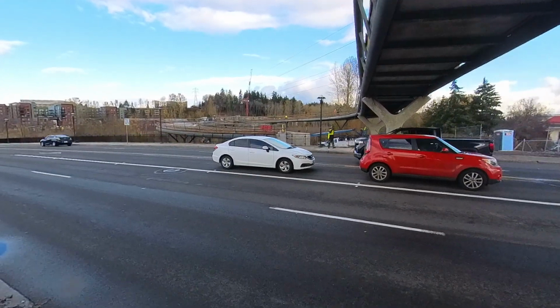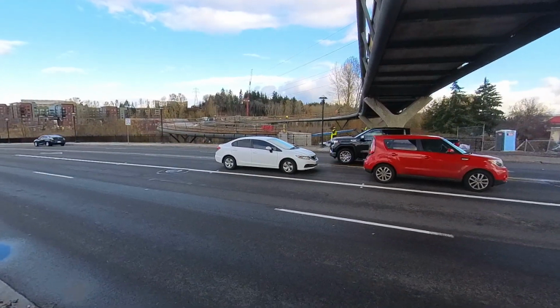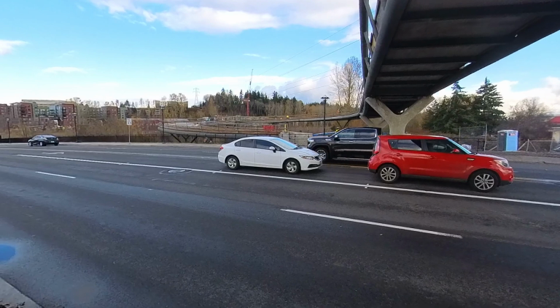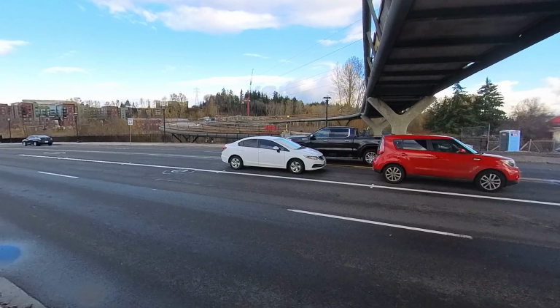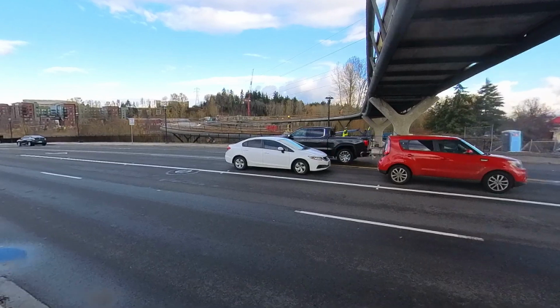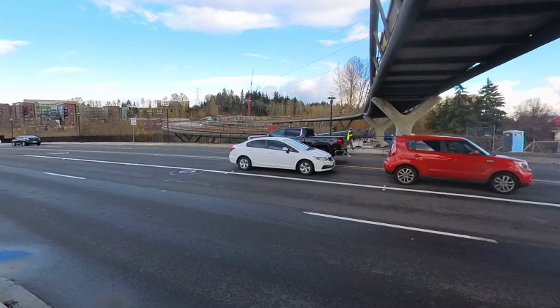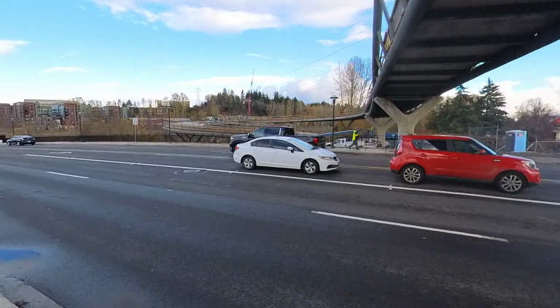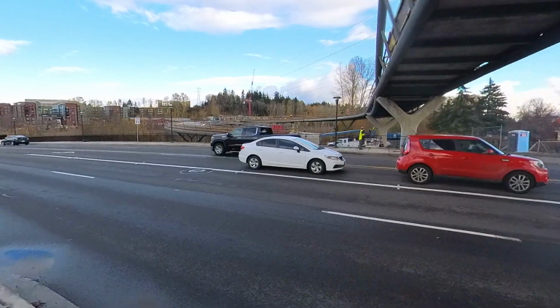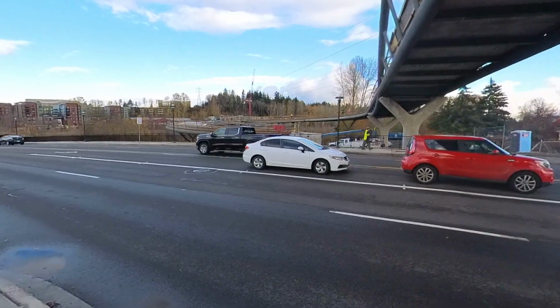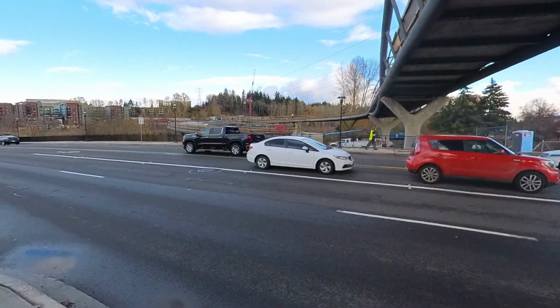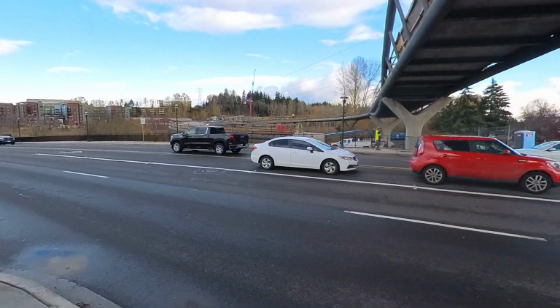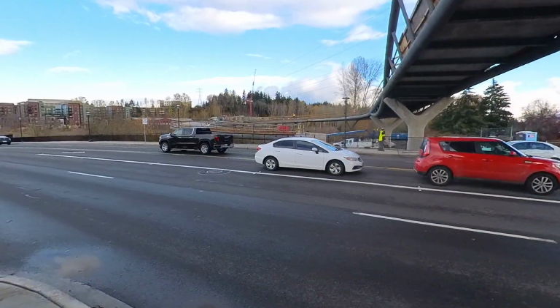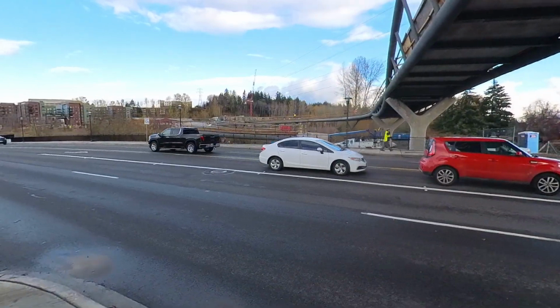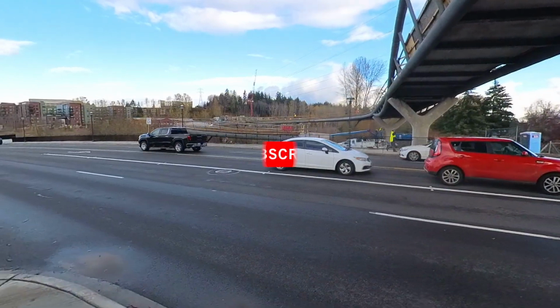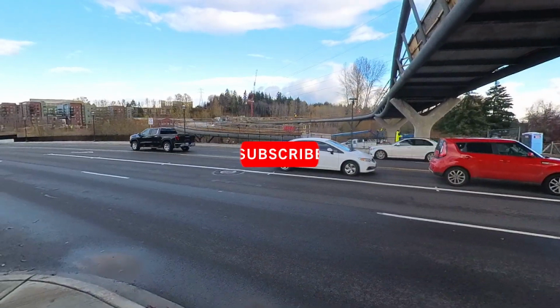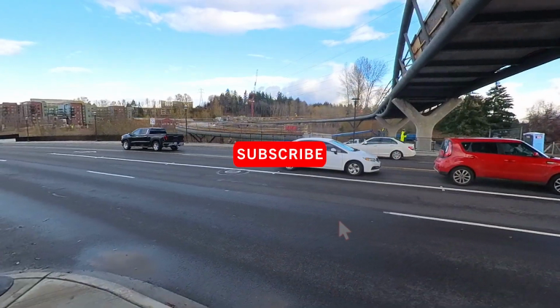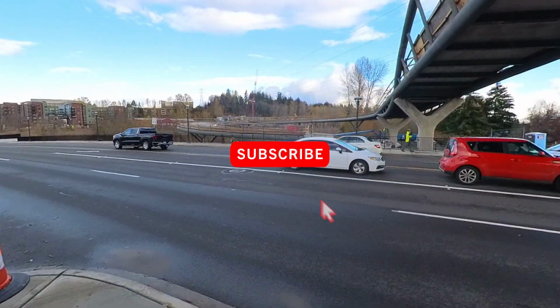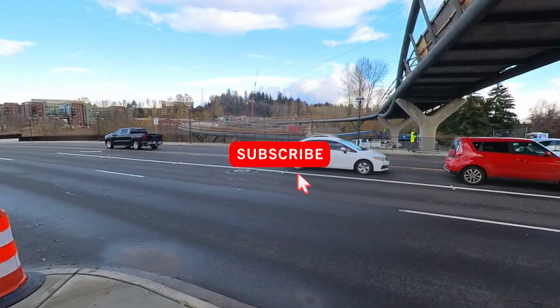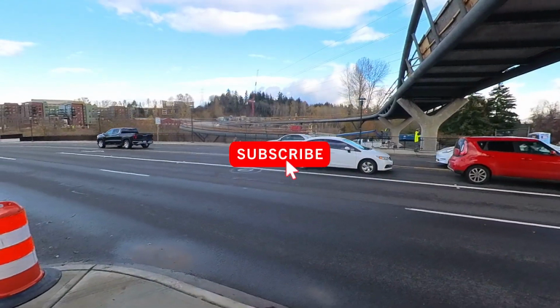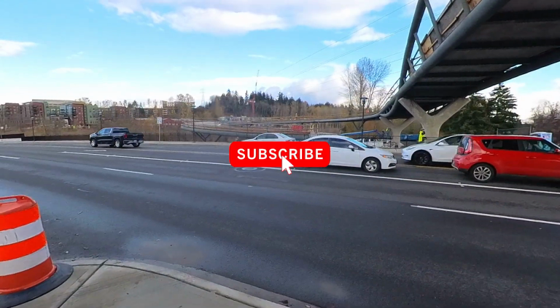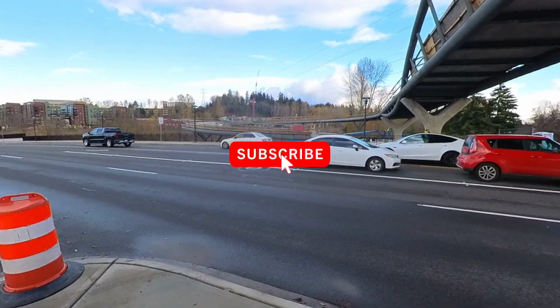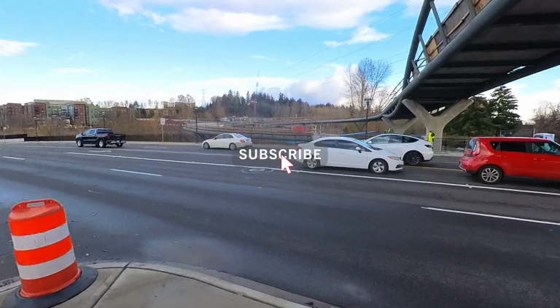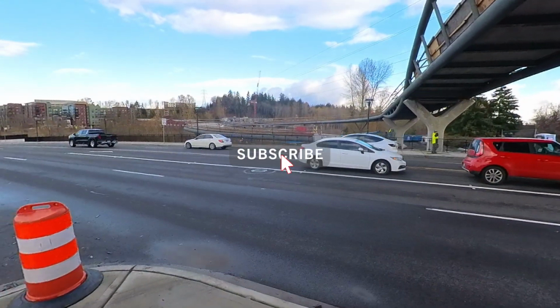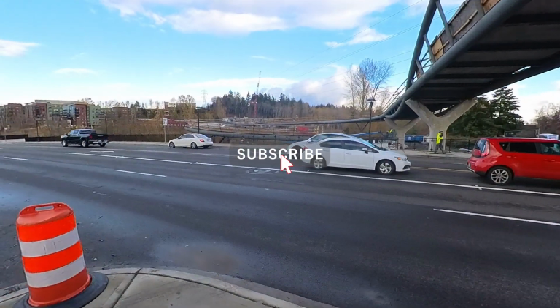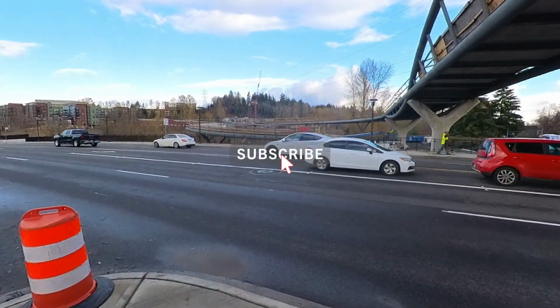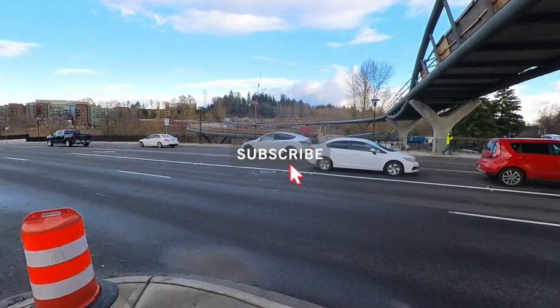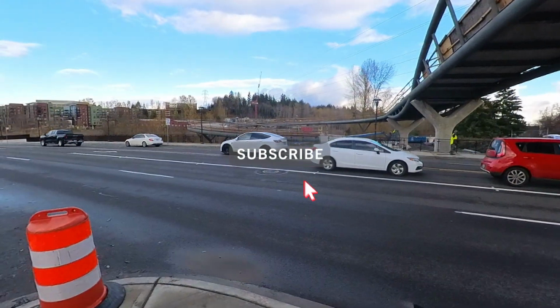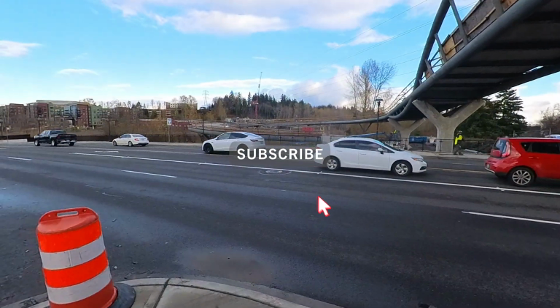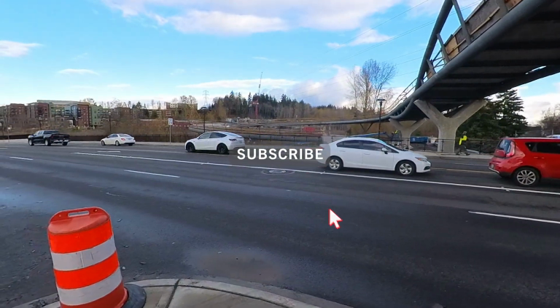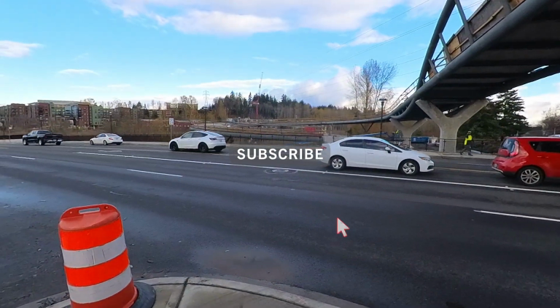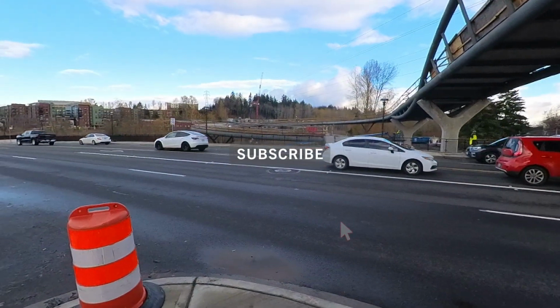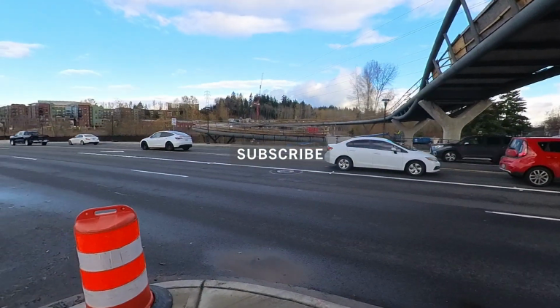I'm going to upload a video of me riding that trail really shortly, so make sure you hit that like button and subscribe to get all the updates.